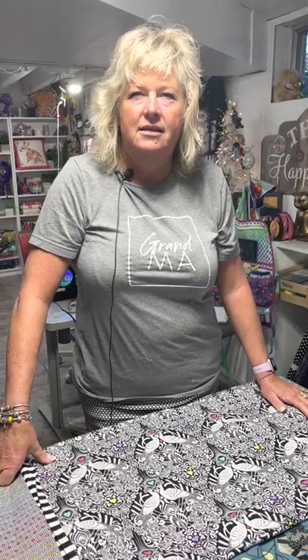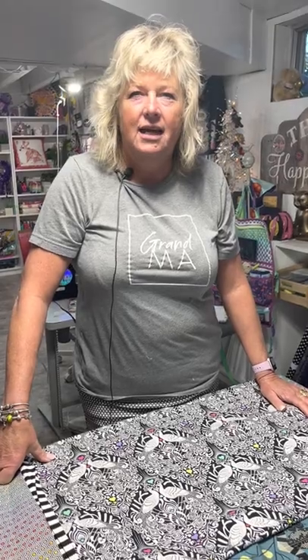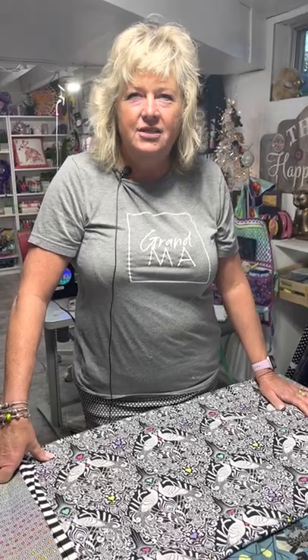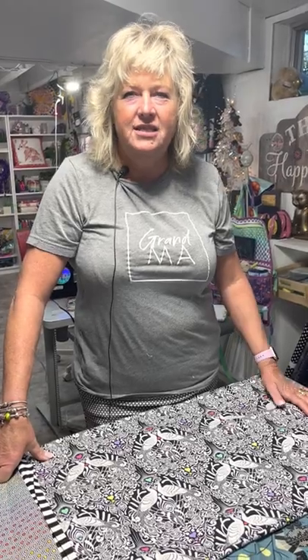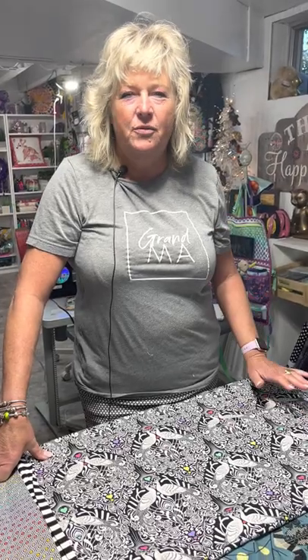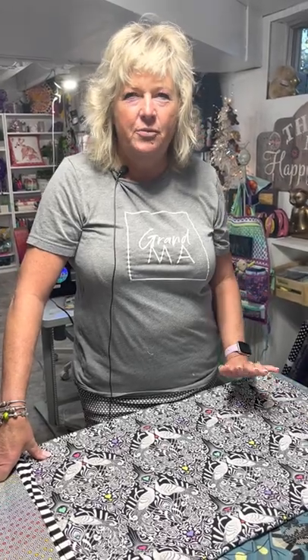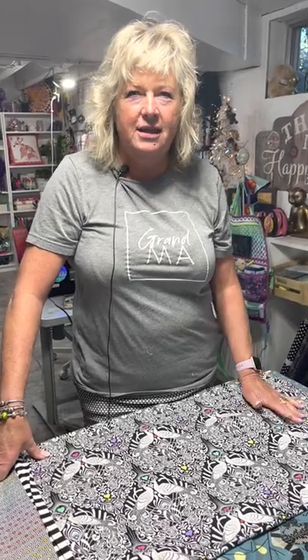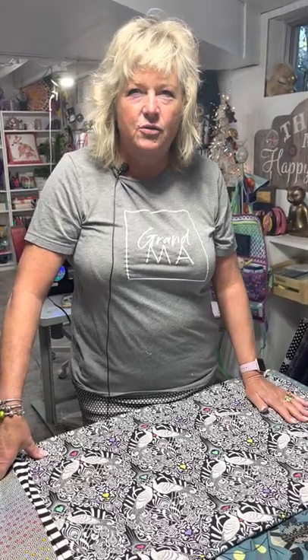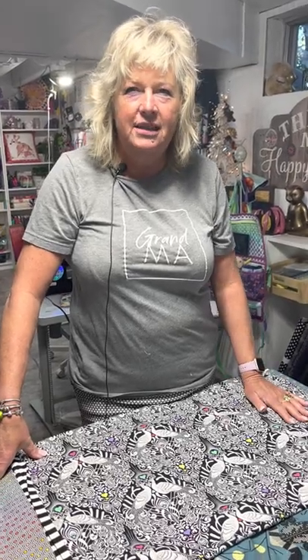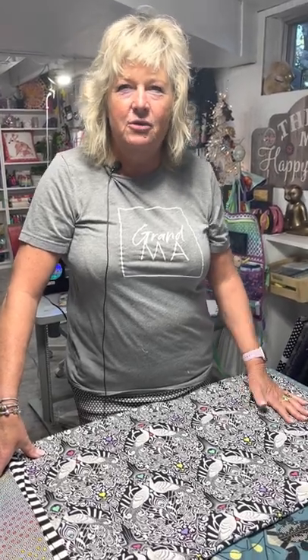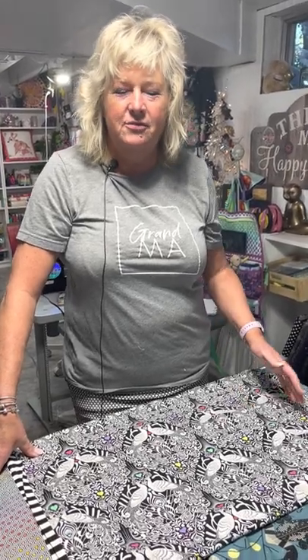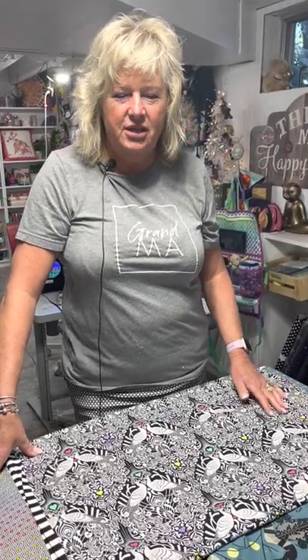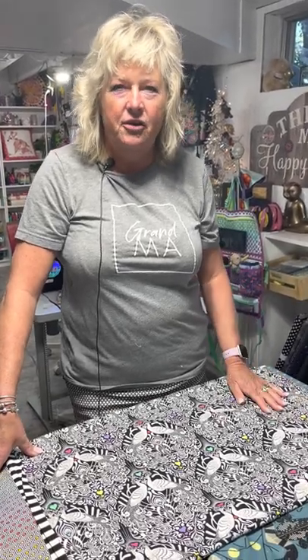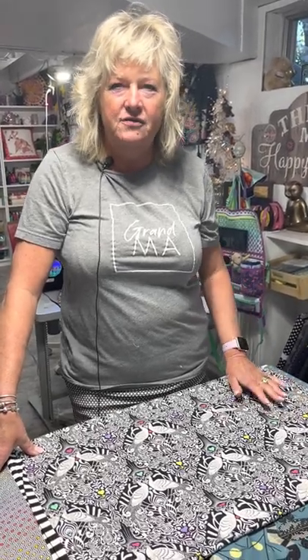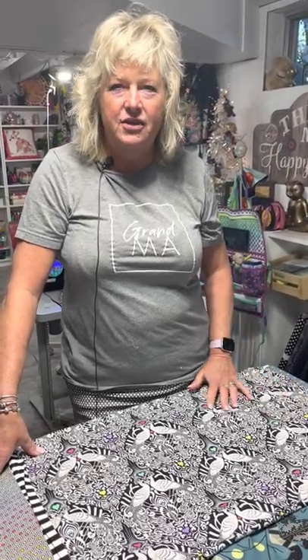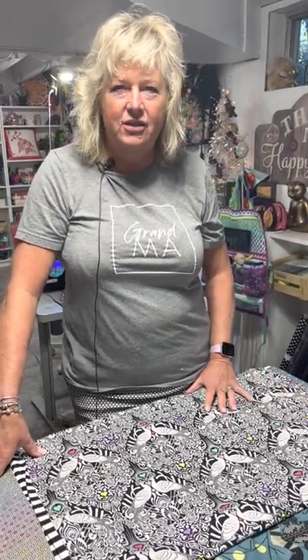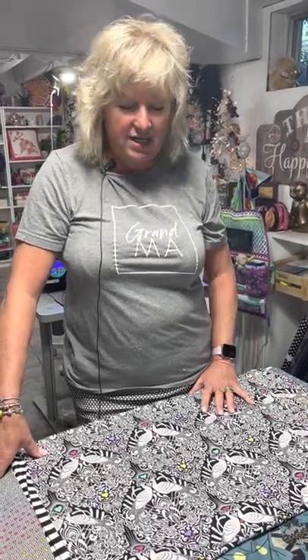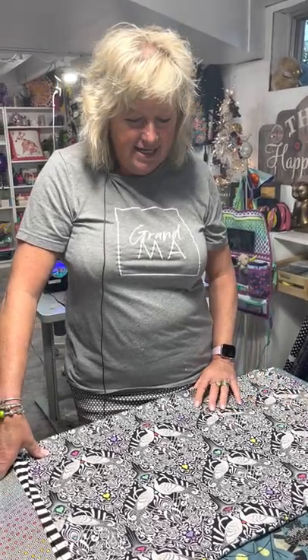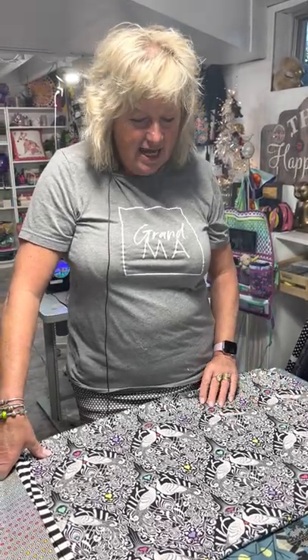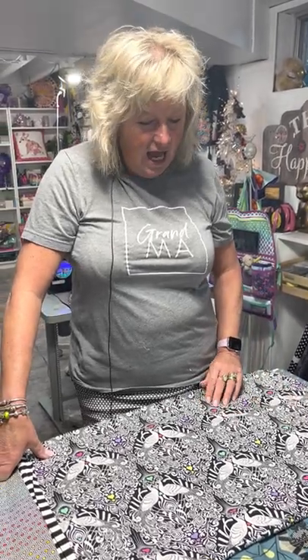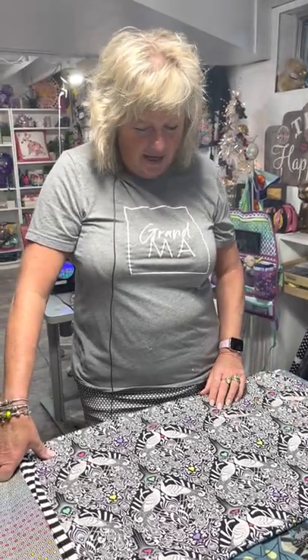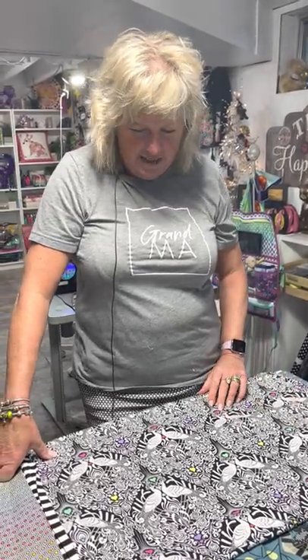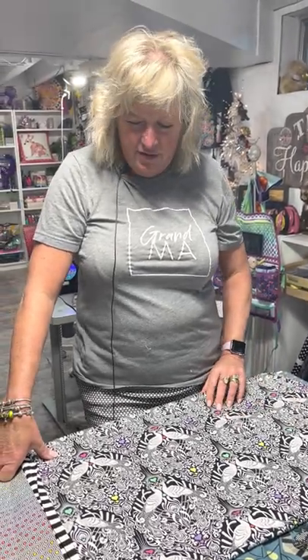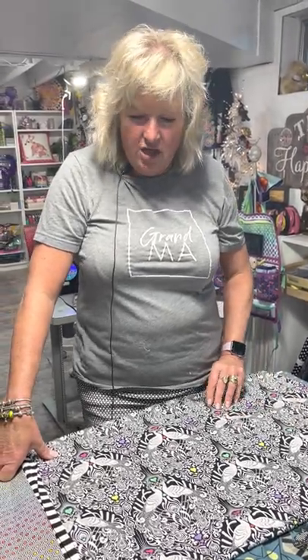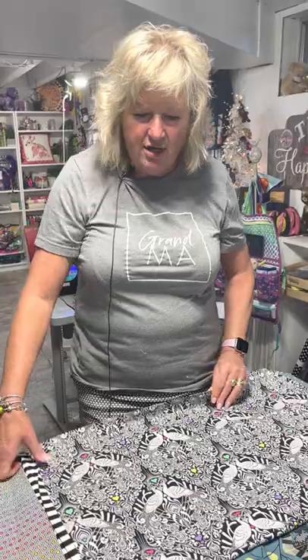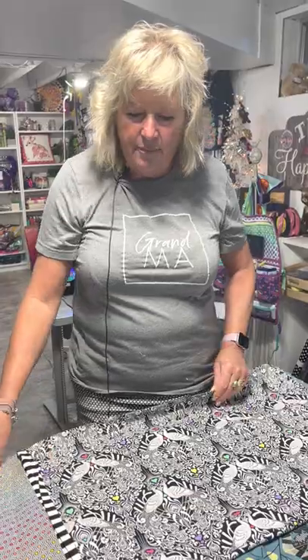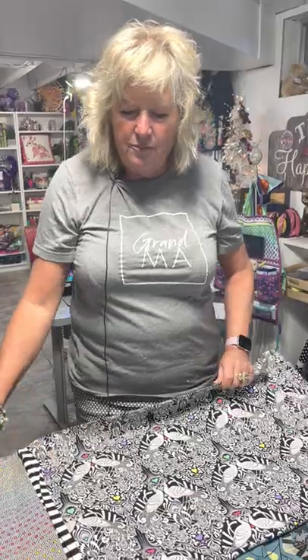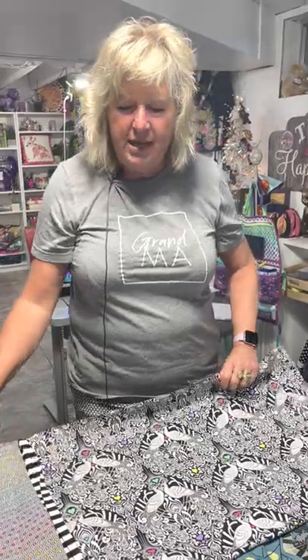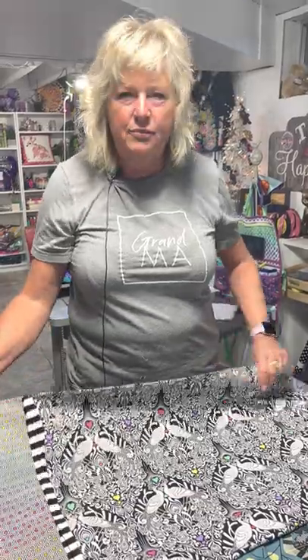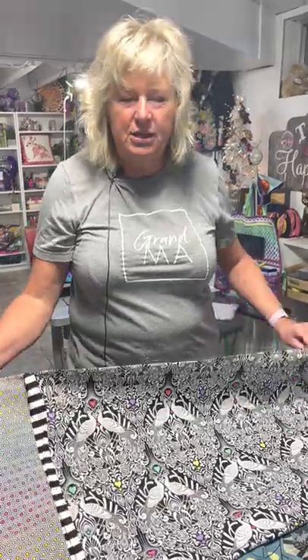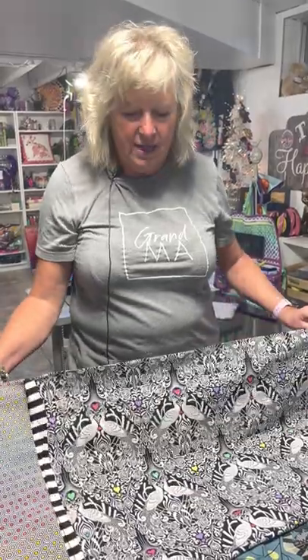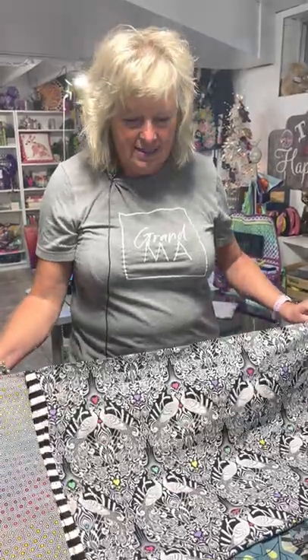Hi, it's Tracy from Purple Cats Quilting. Welcome to the Creative Studio tonight. I'm here to talk about making pillowcases.